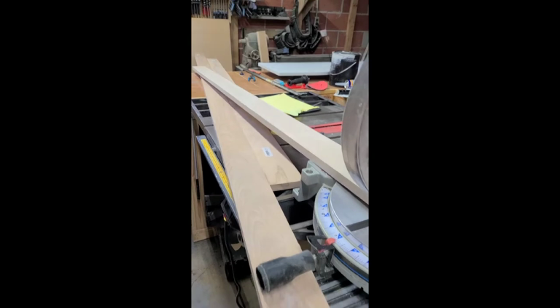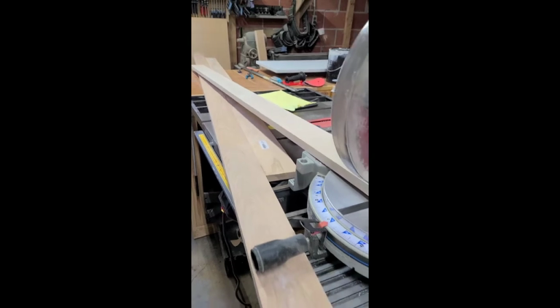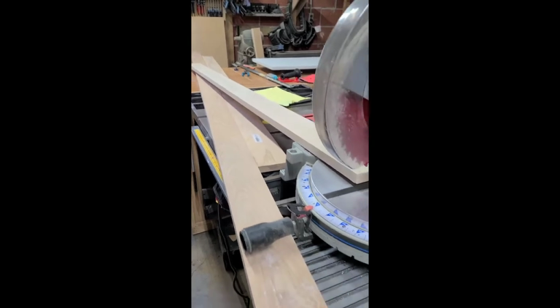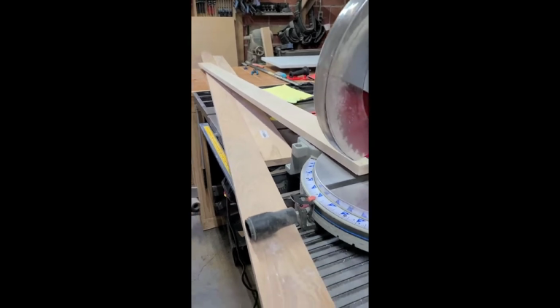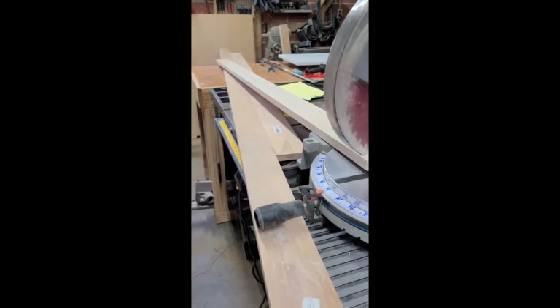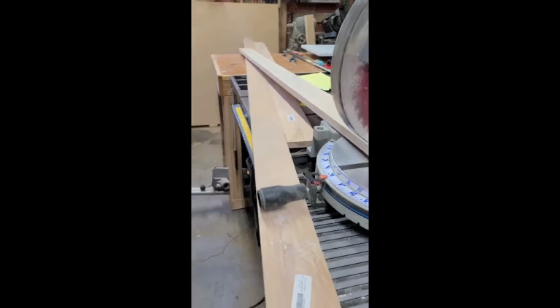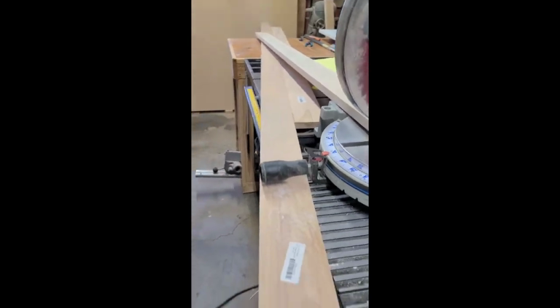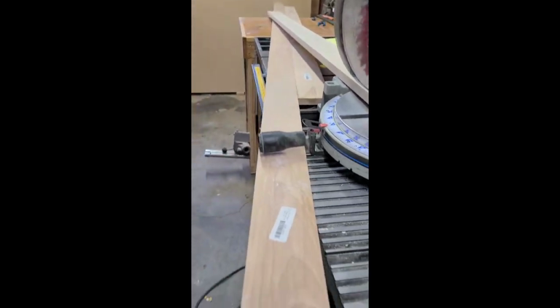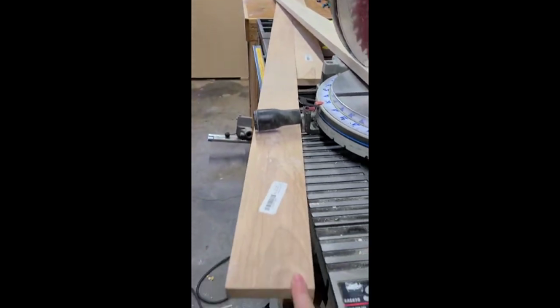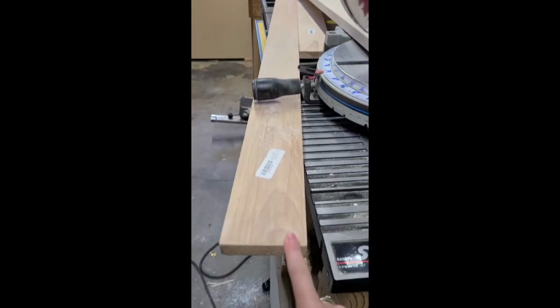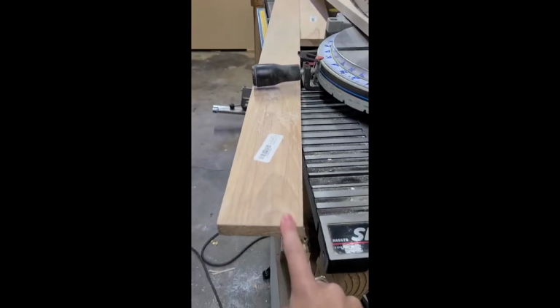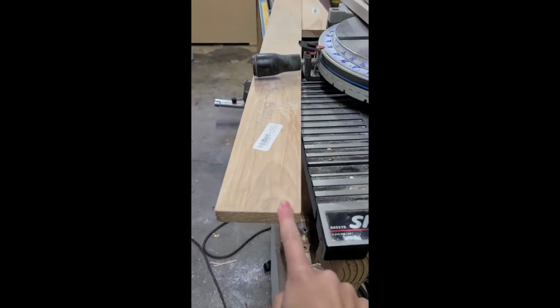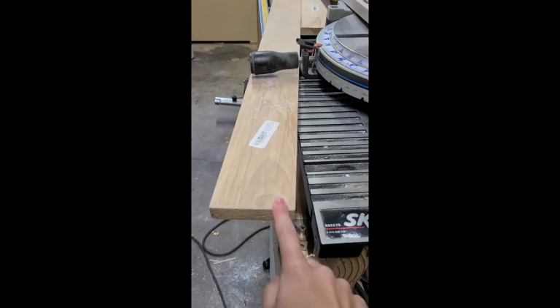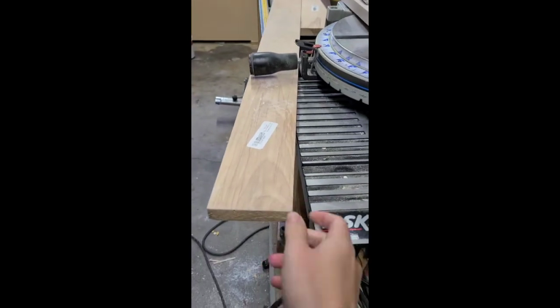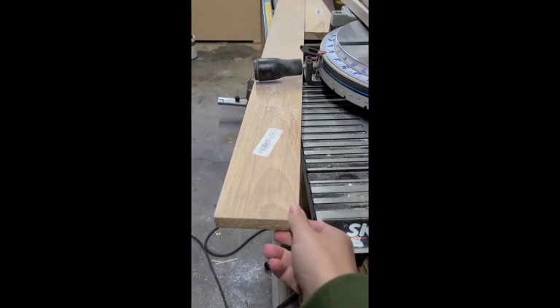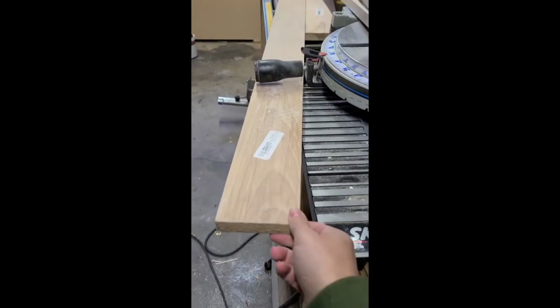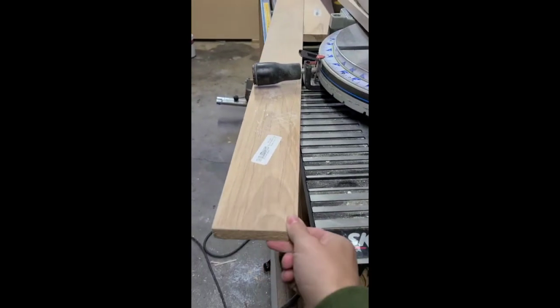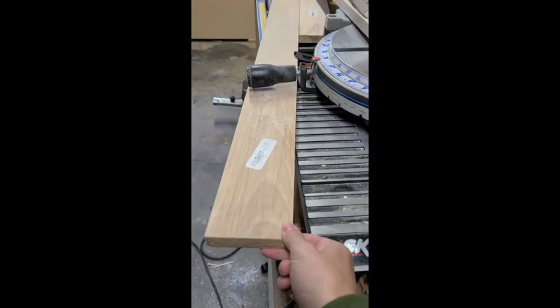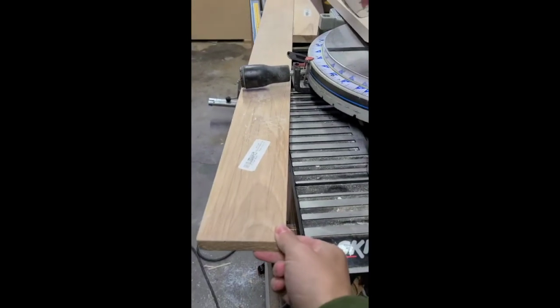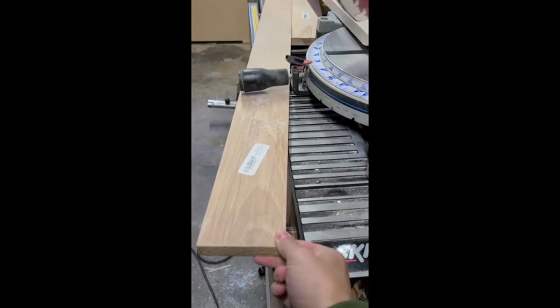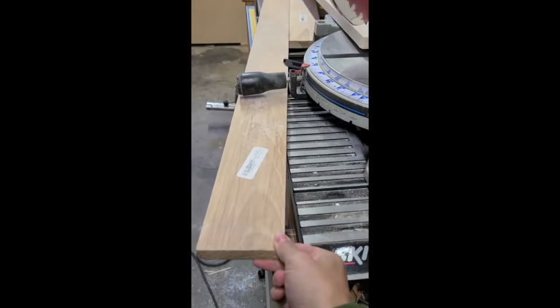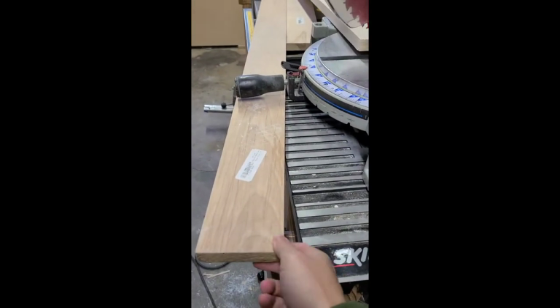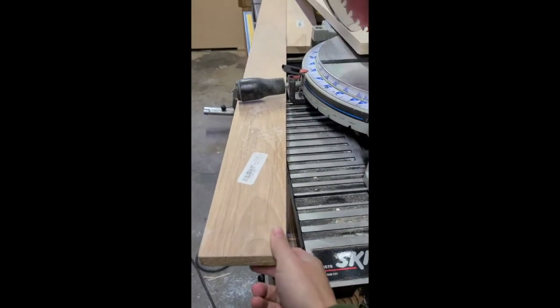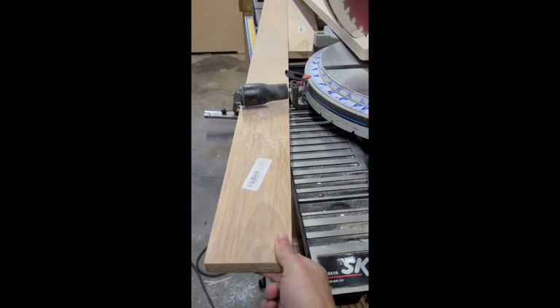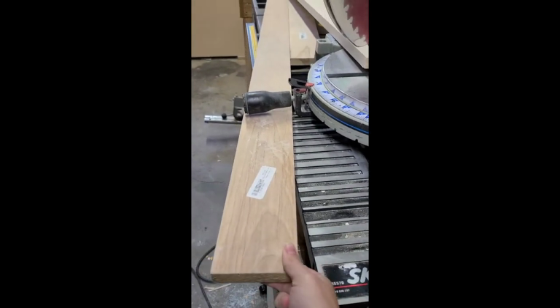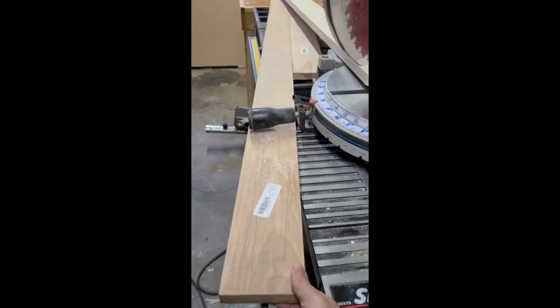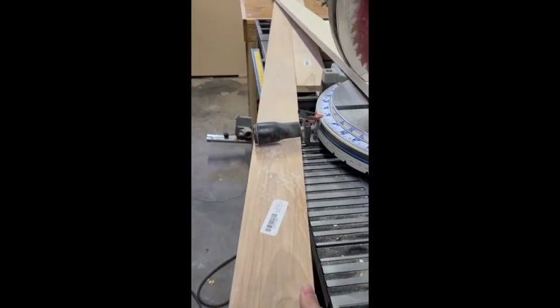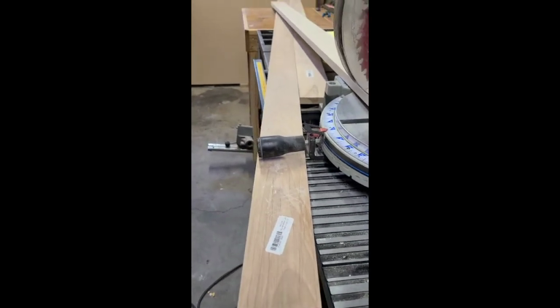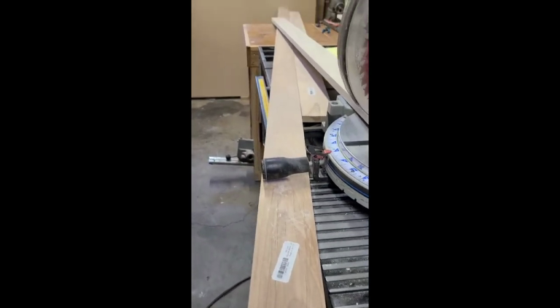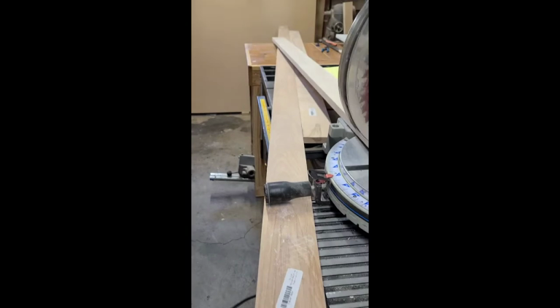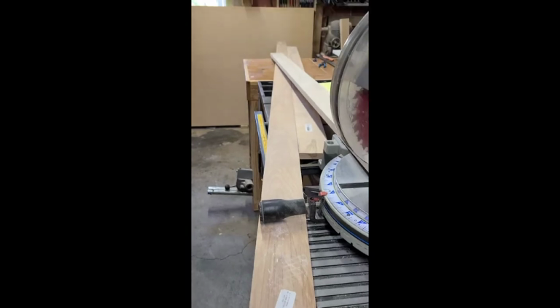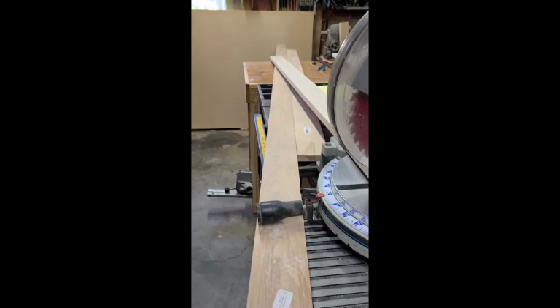So right now we are starting to cut the wood. This is birch. It's one by four.